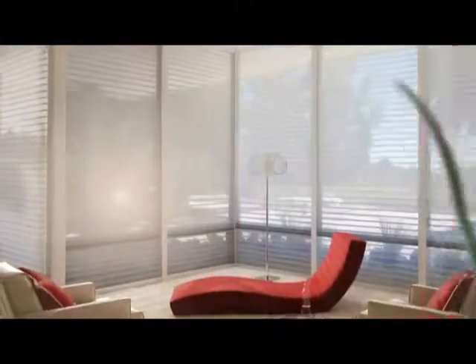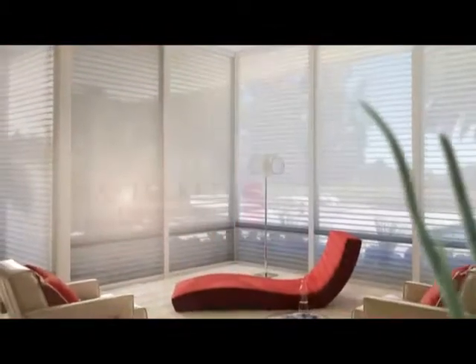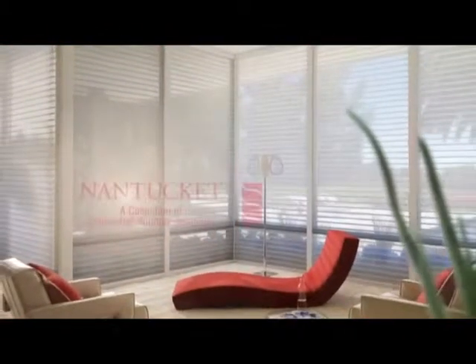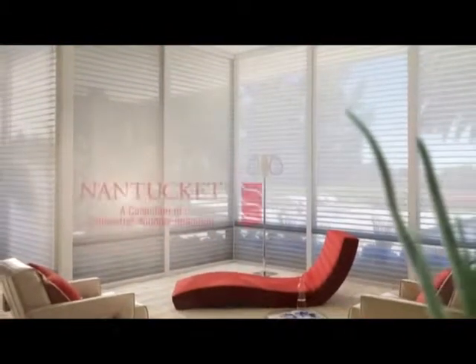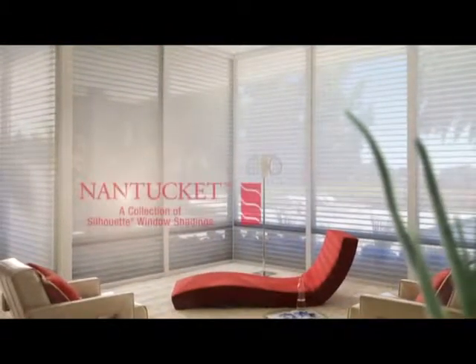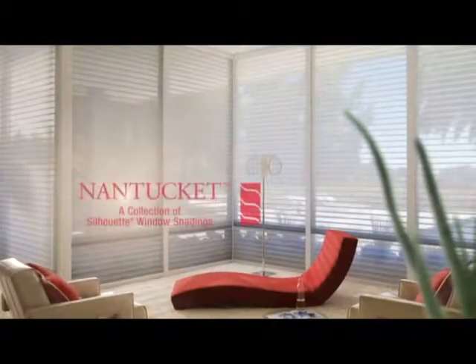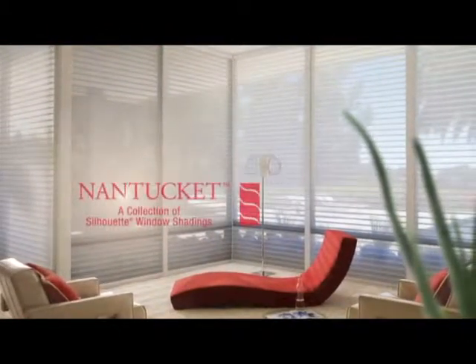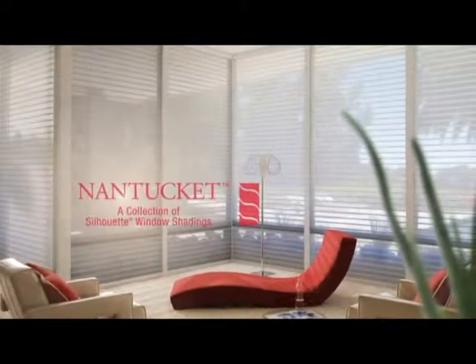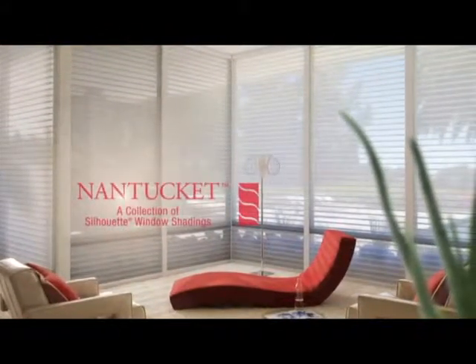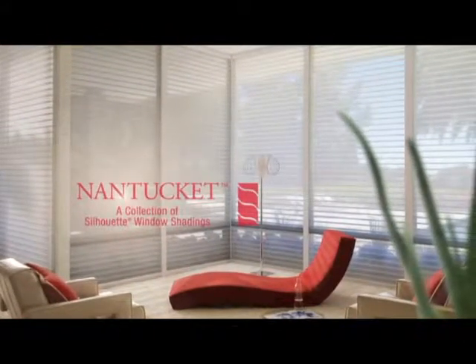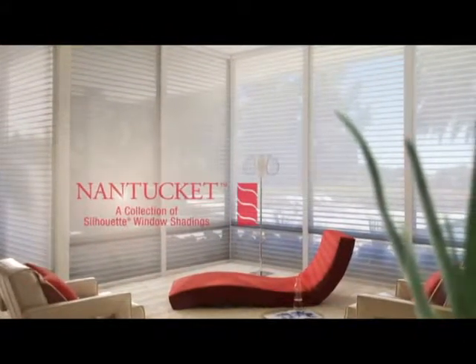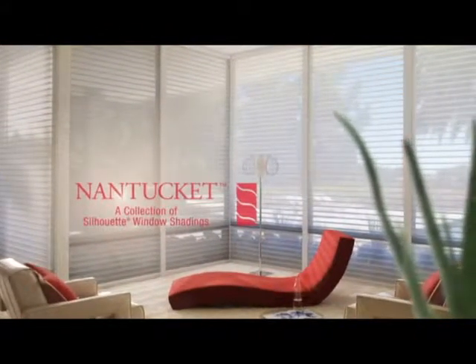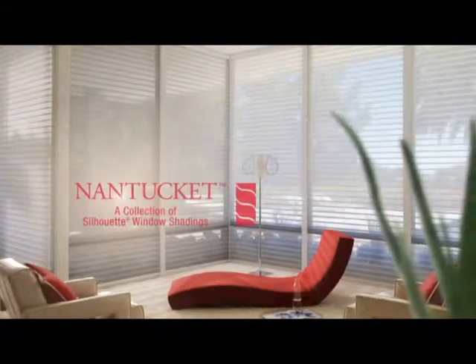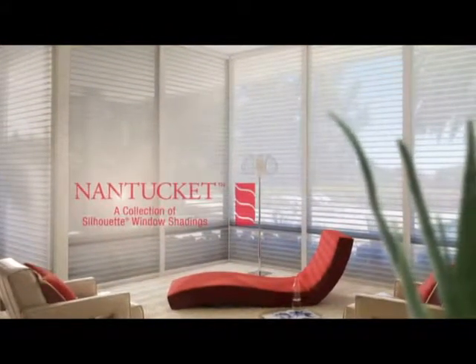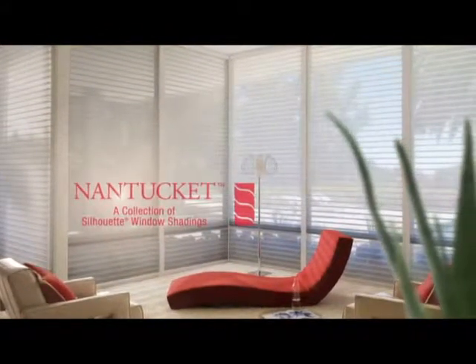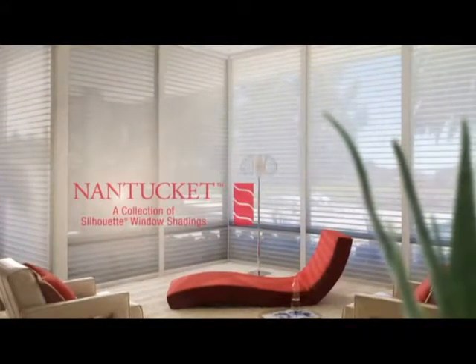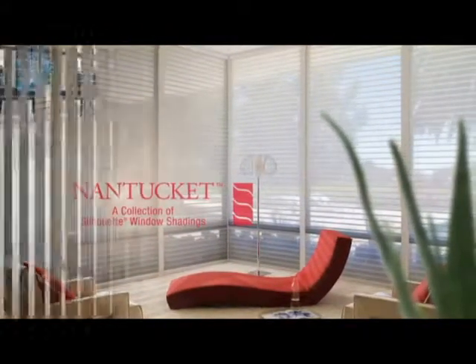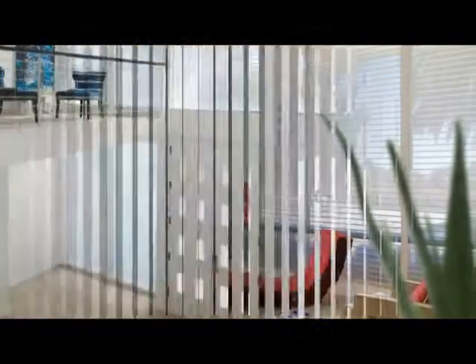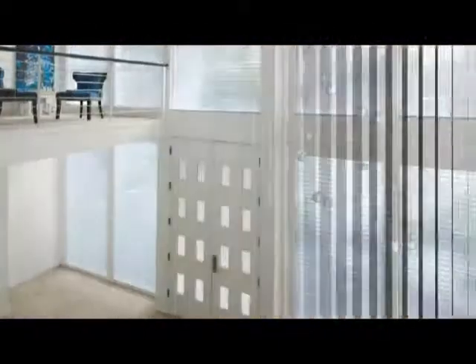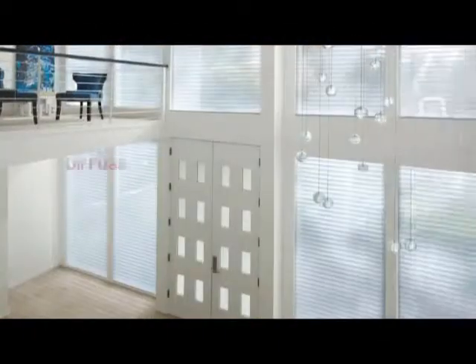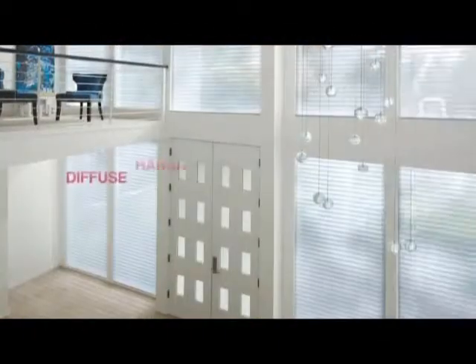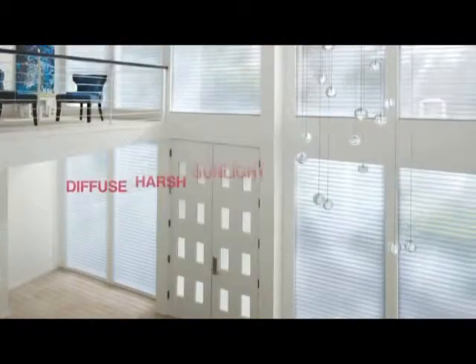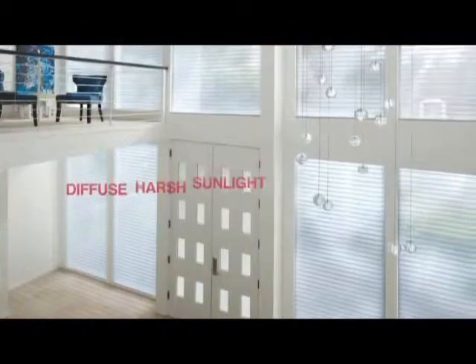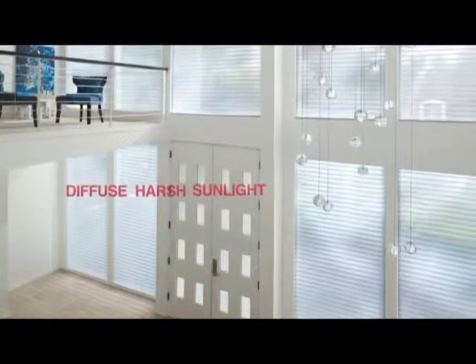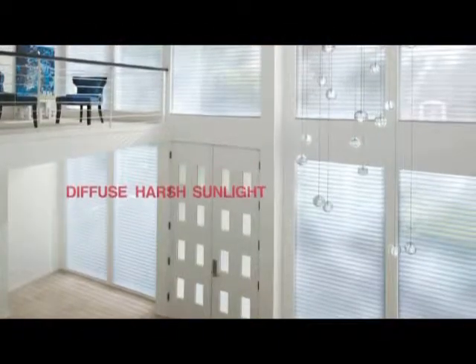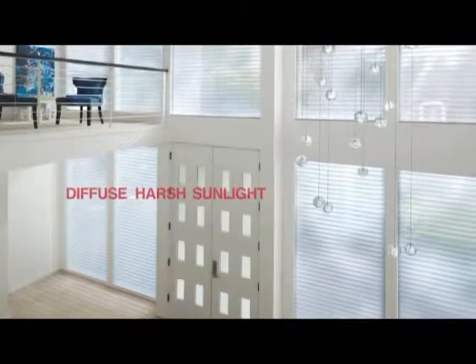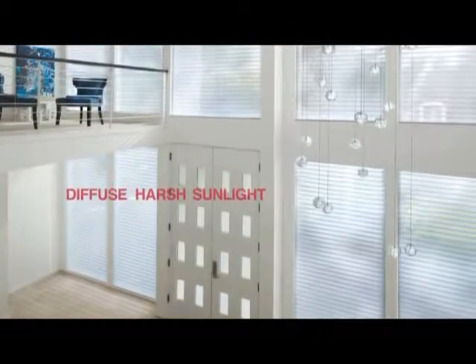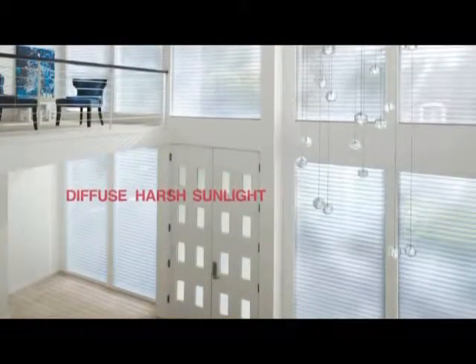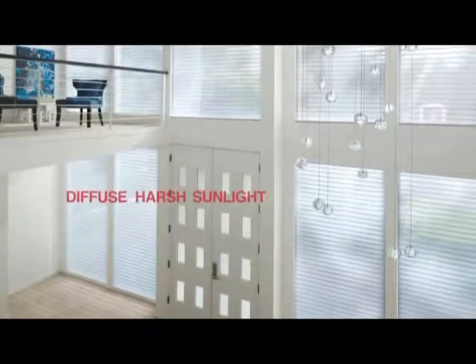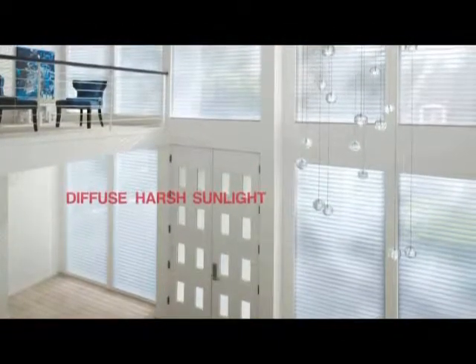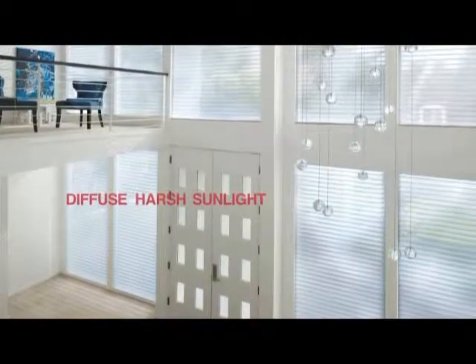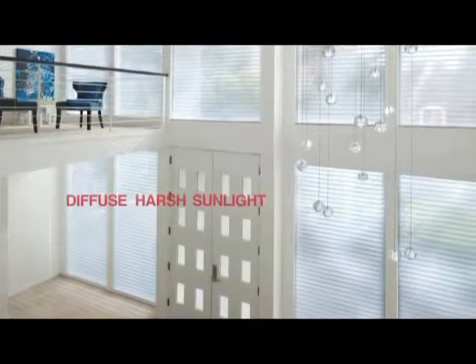Nantucket window shadings, a collection of Silhouette window shadings, diffuse harsh sunlight, creating beautiful ambiance within rooms.